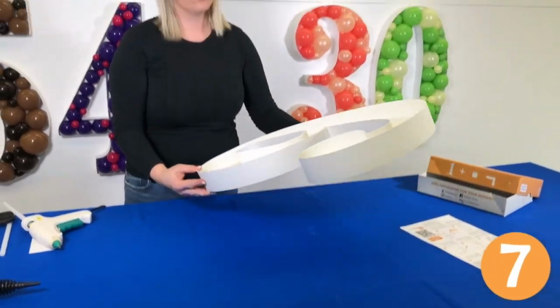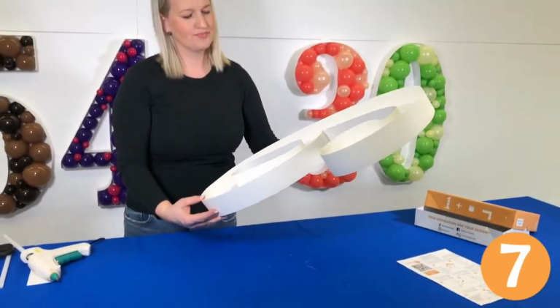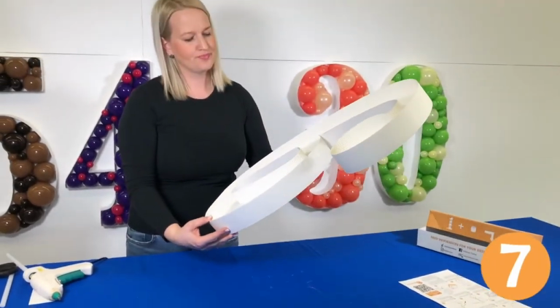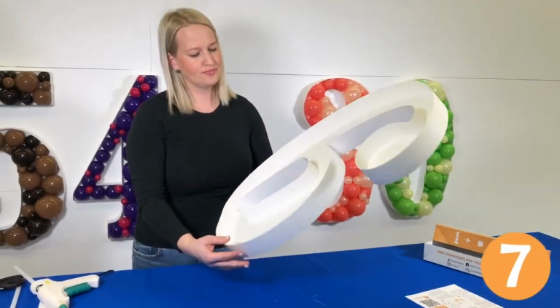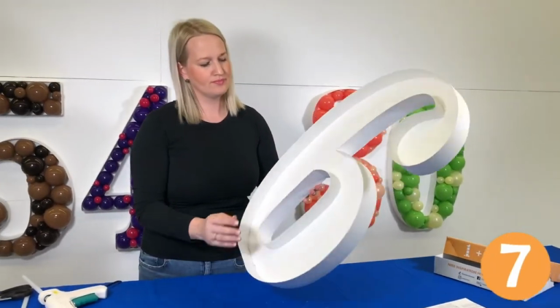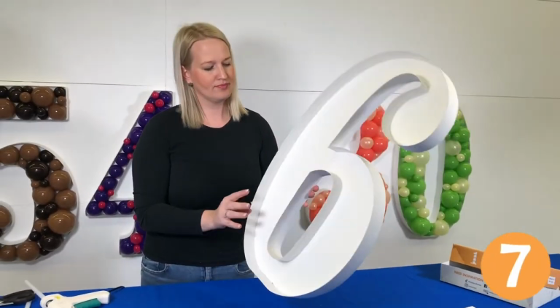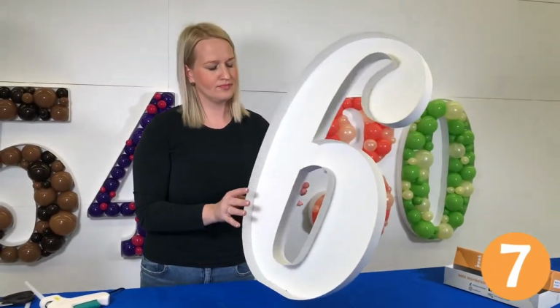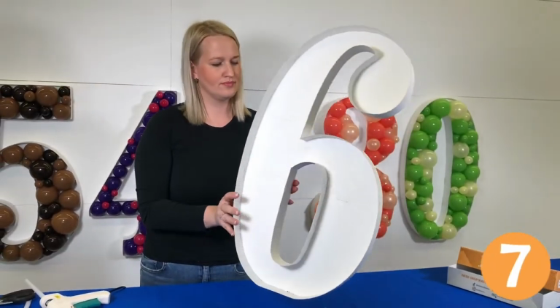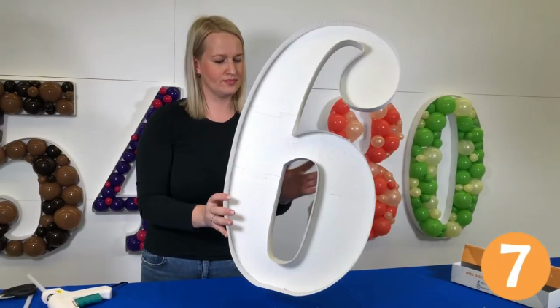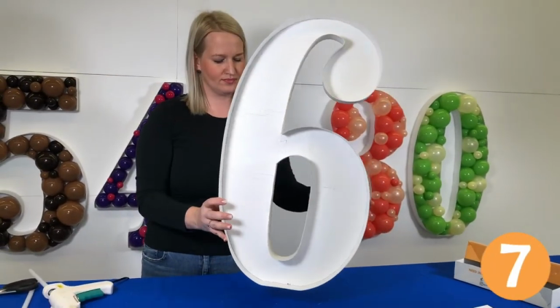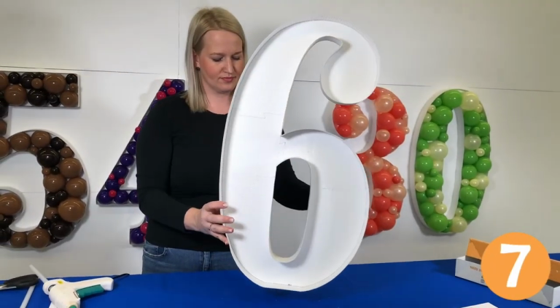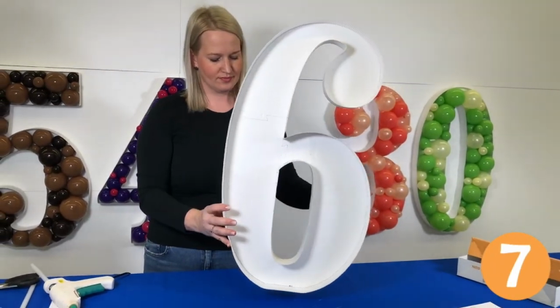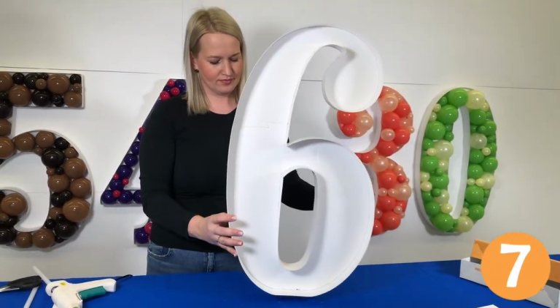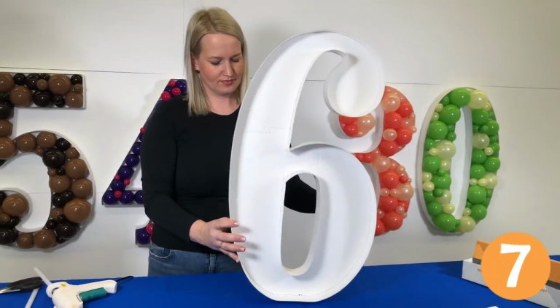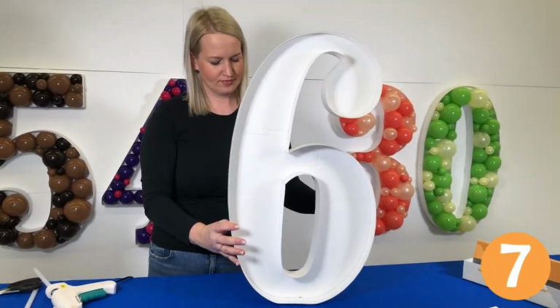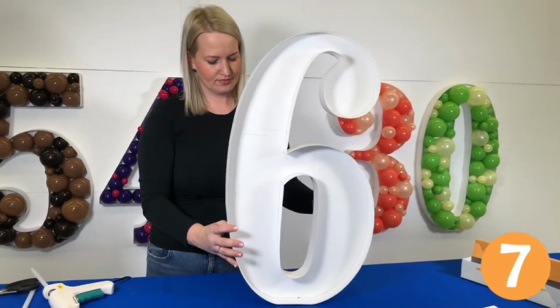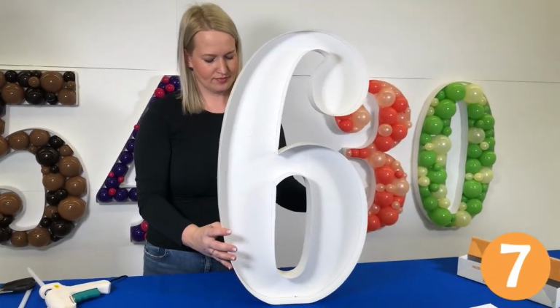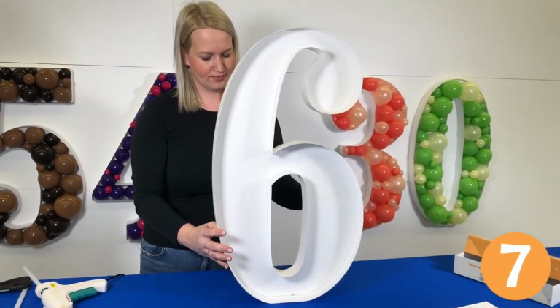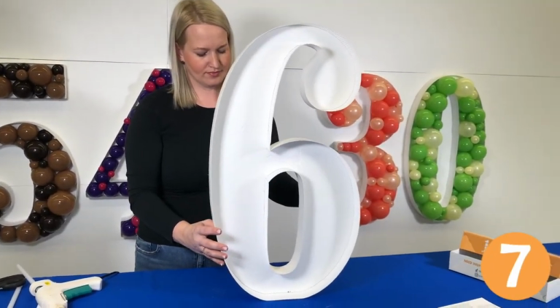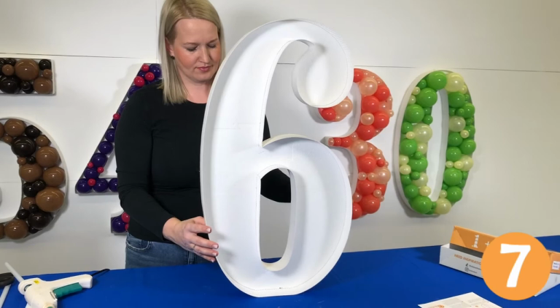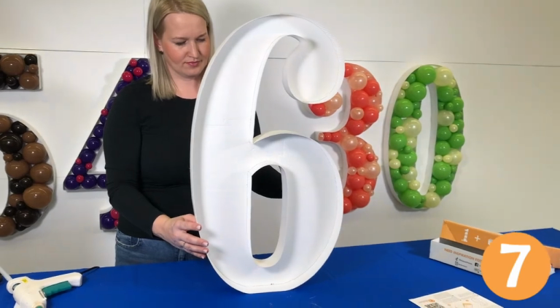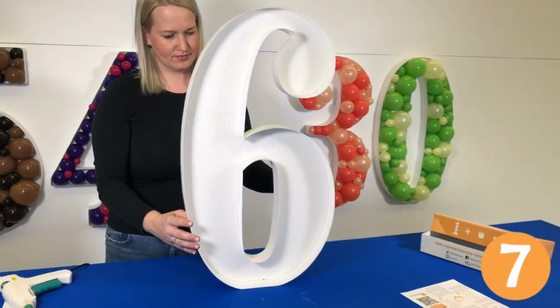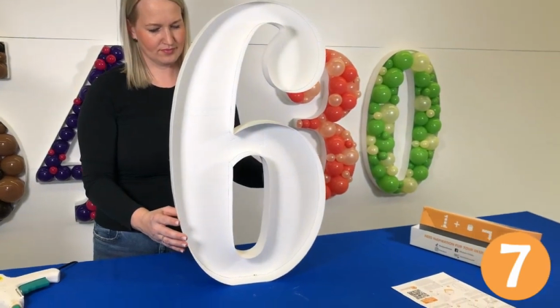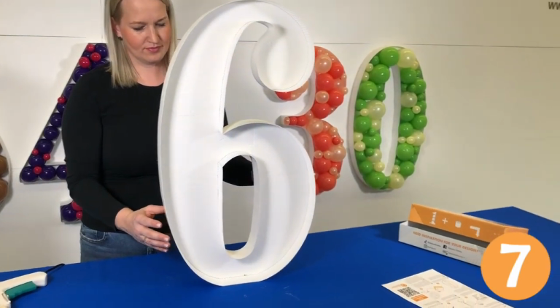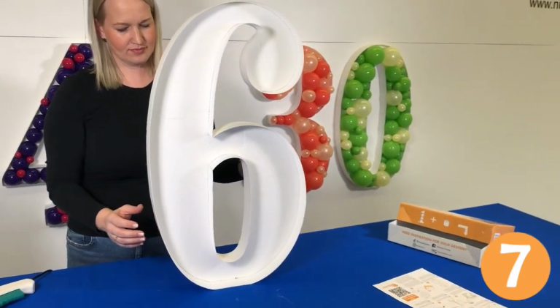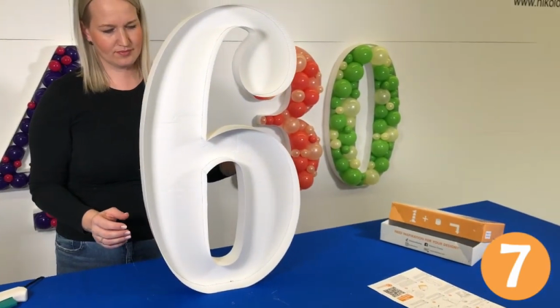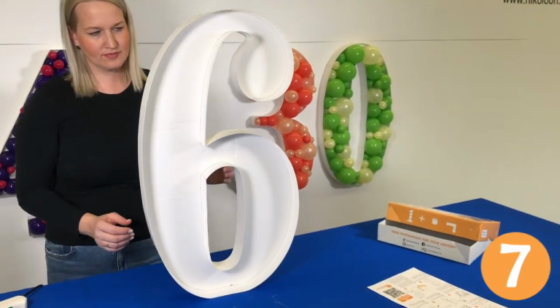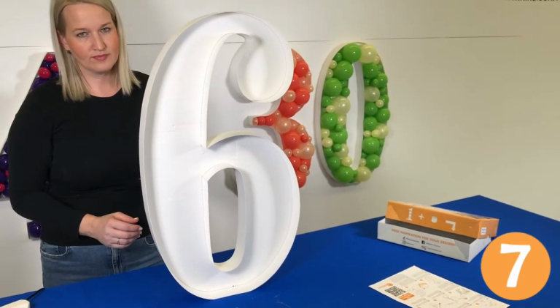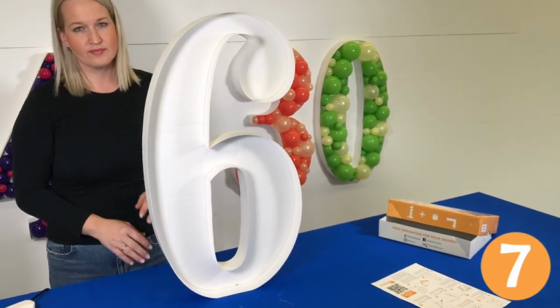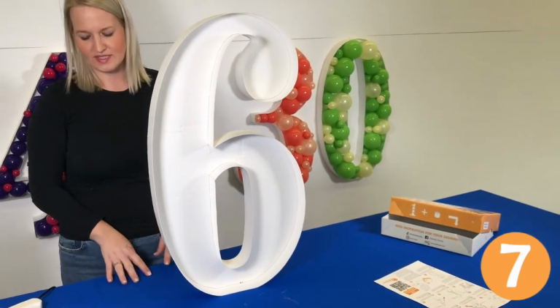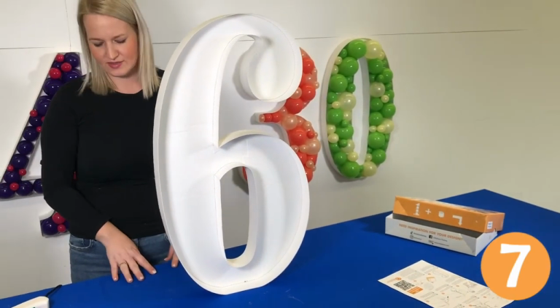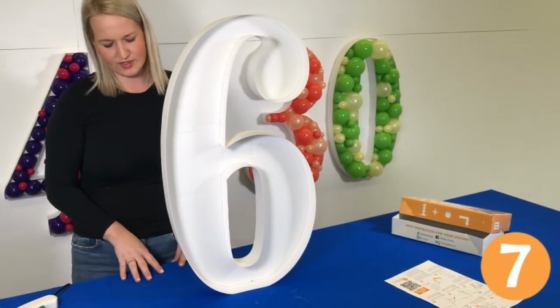In no more than 20 minutes, we have our frame assembled. It's time for the truly fun part — decoration.